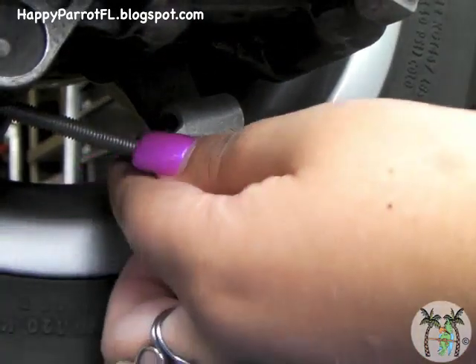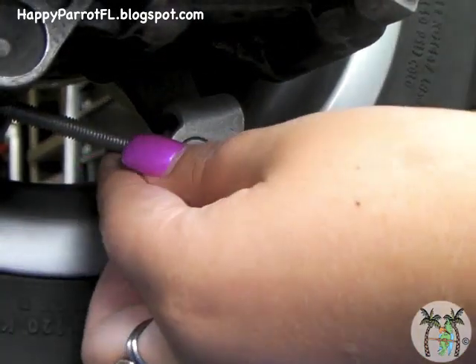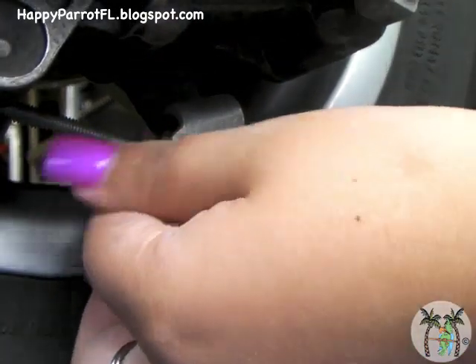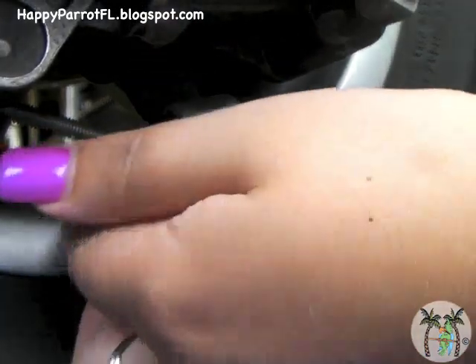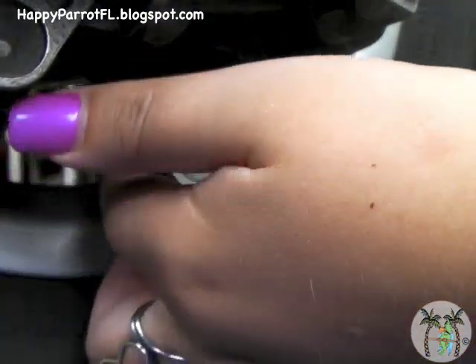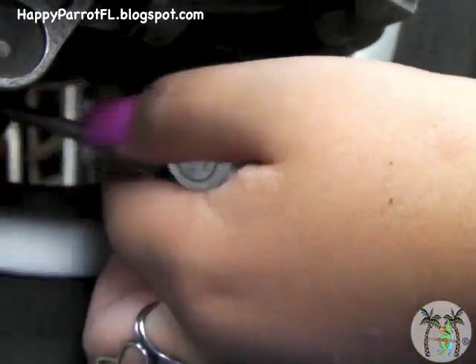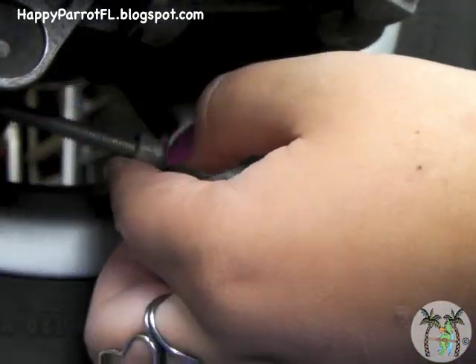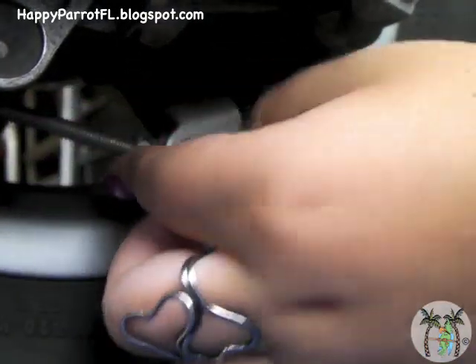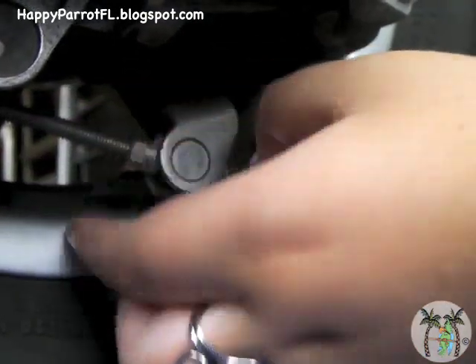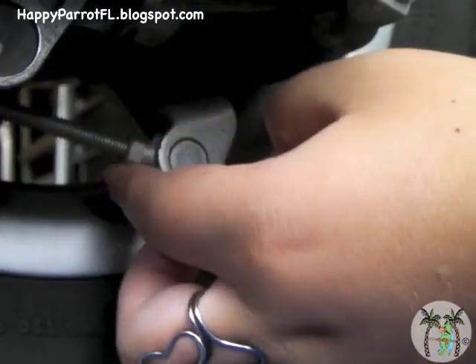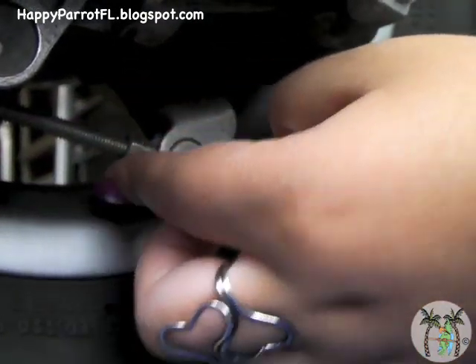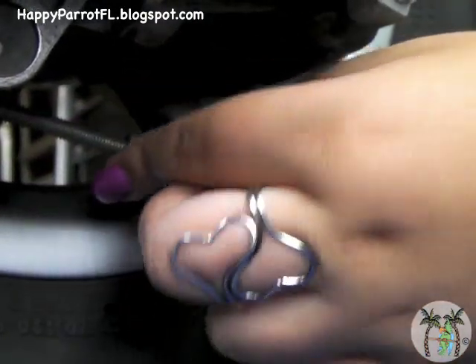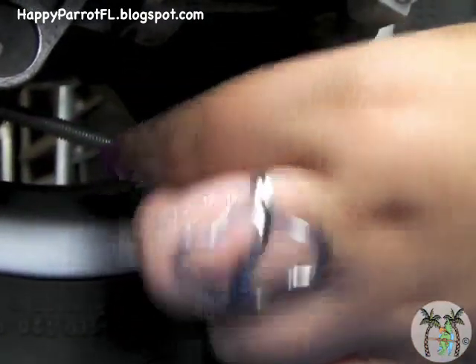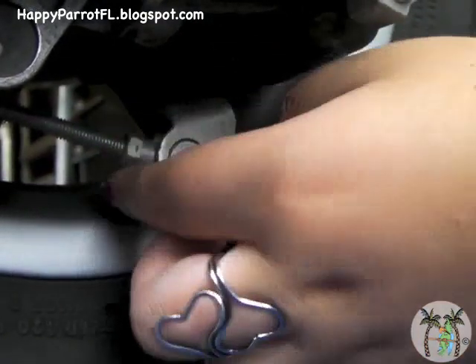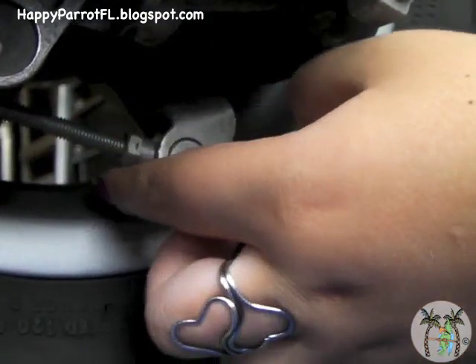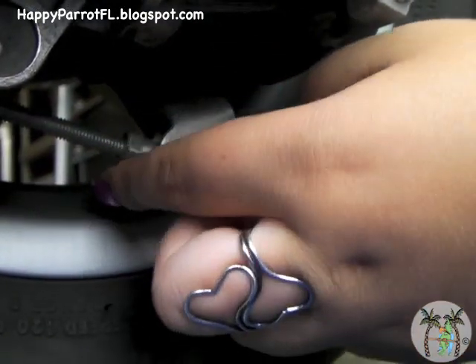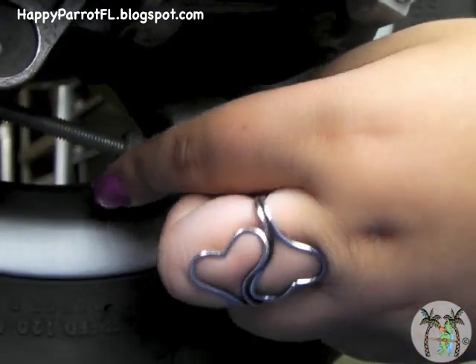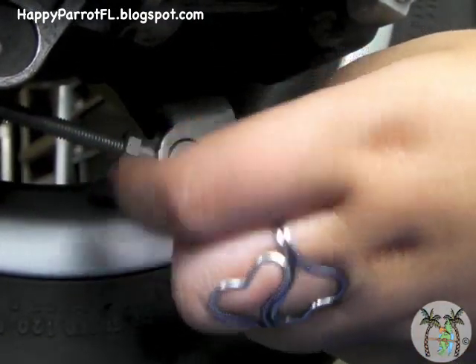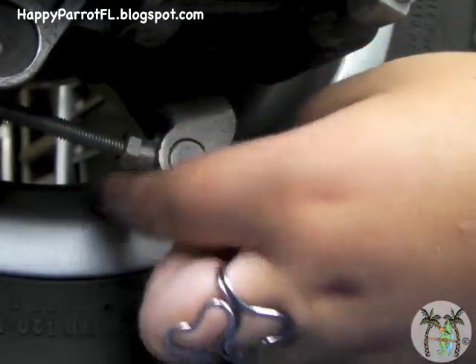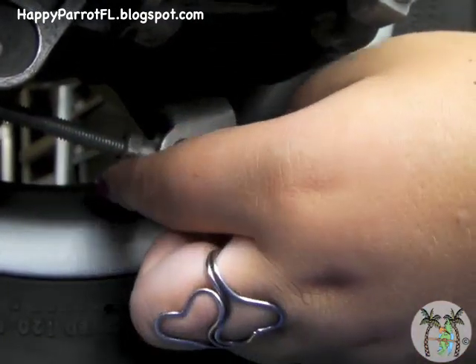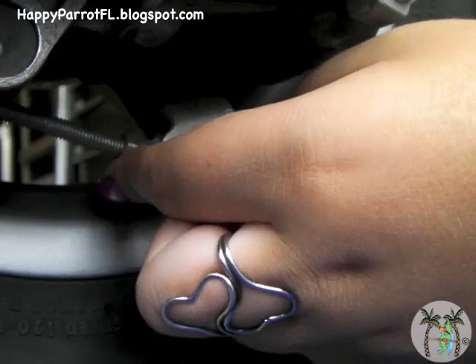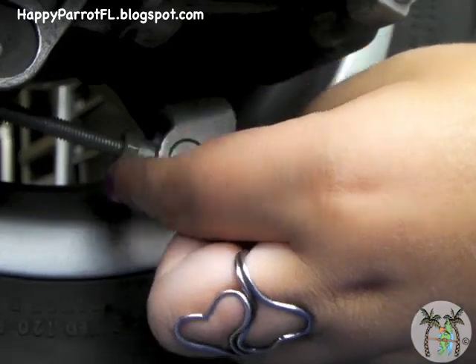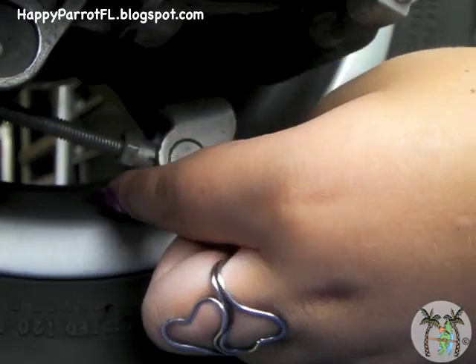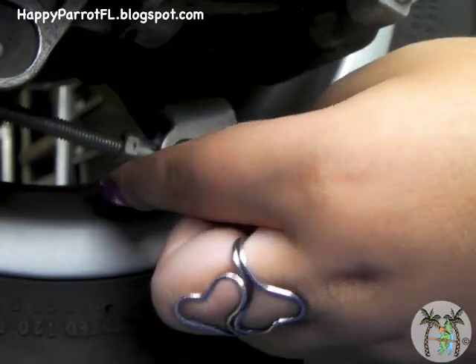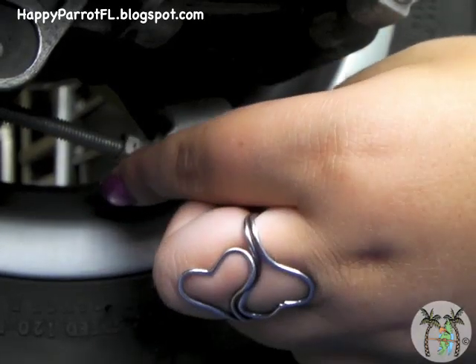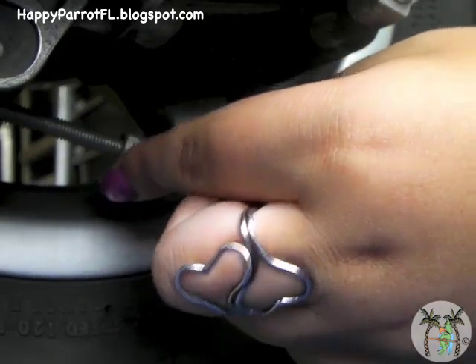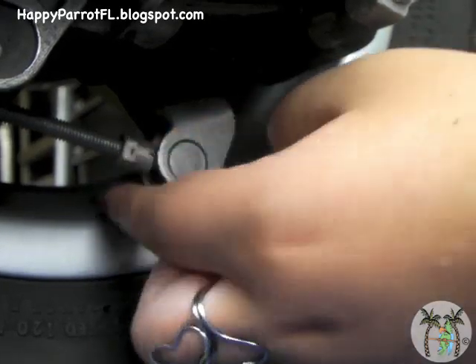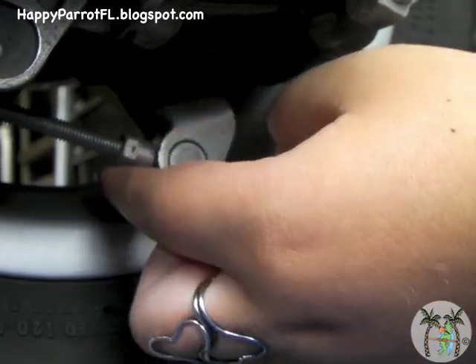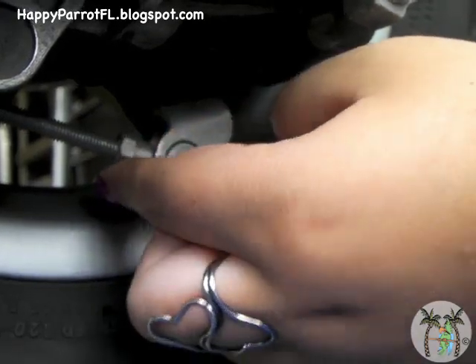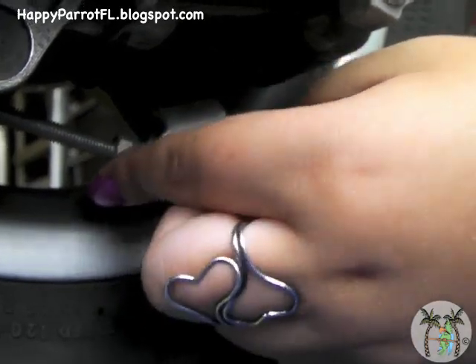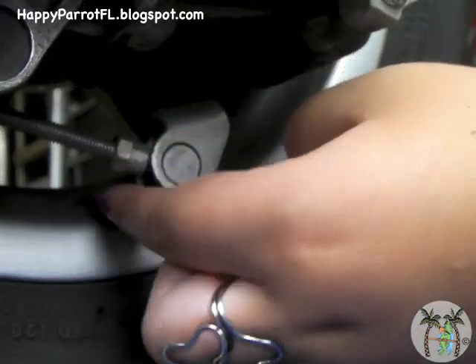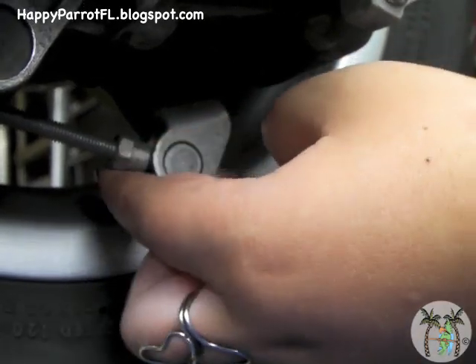Once the lock nut is loose, use your finger to move it. I'm going to use a 10 millimeter deep socket to turn the tension nut.